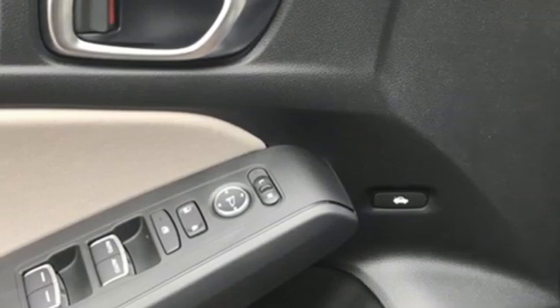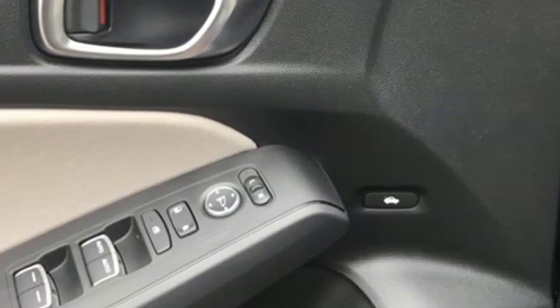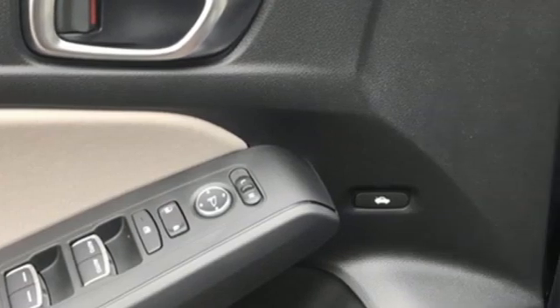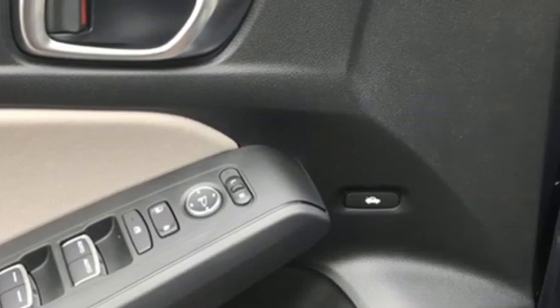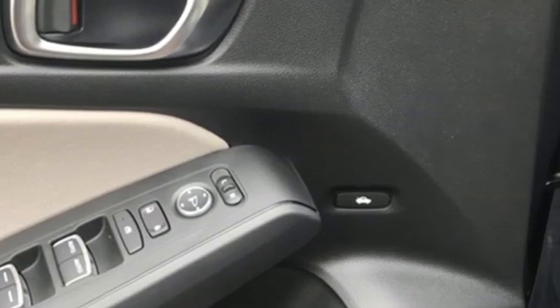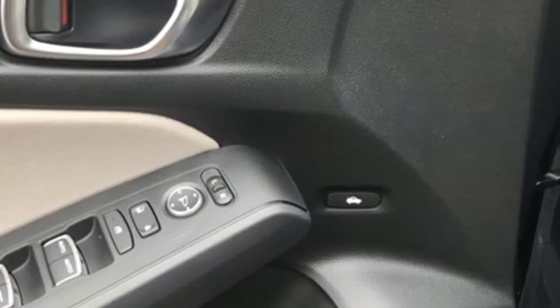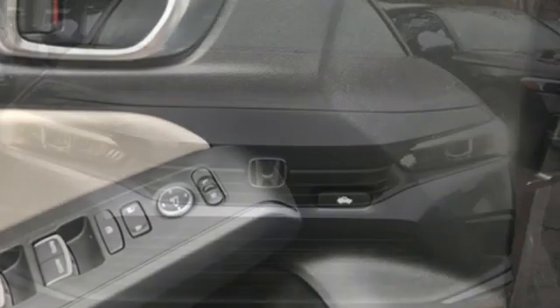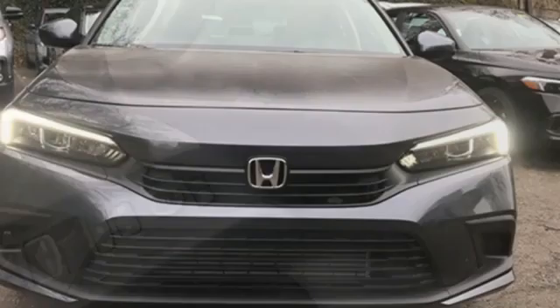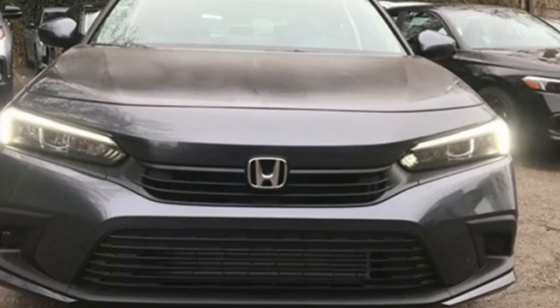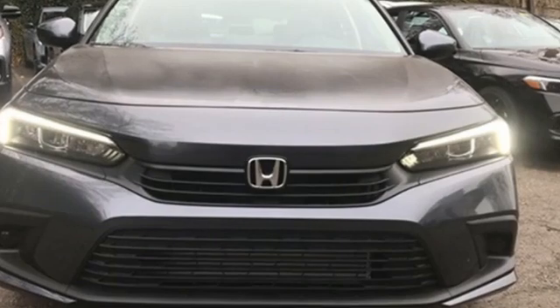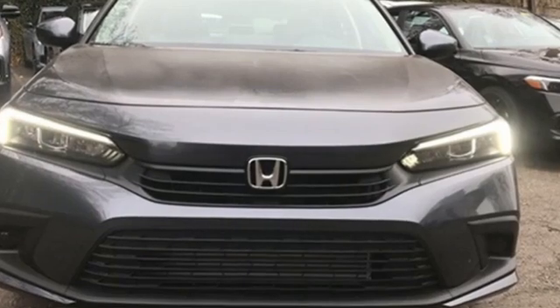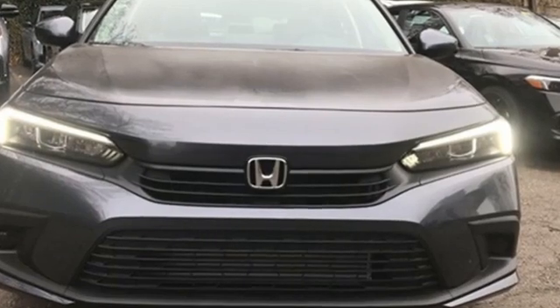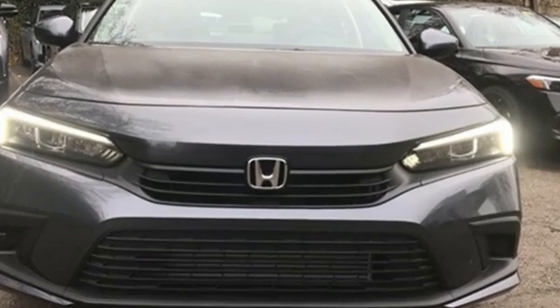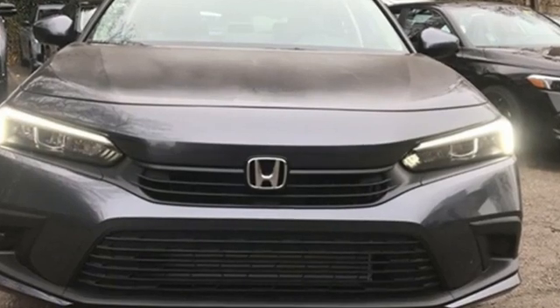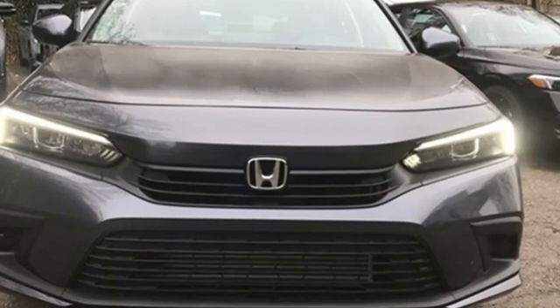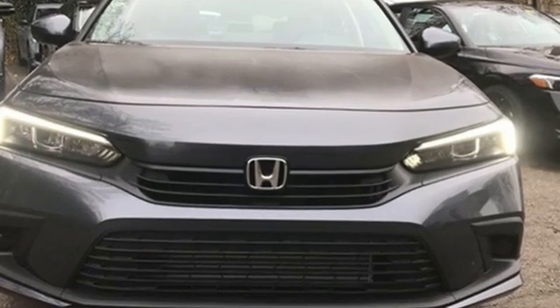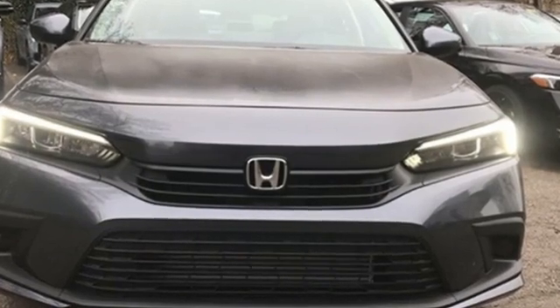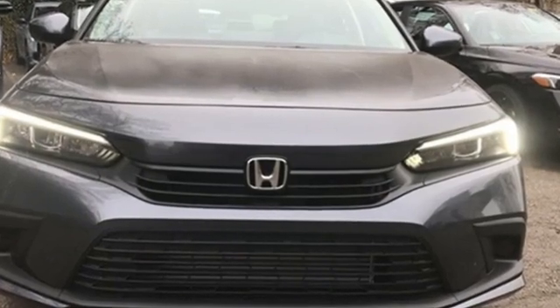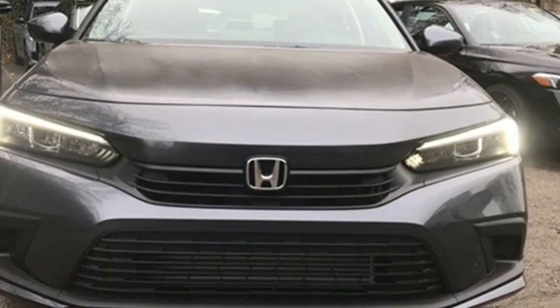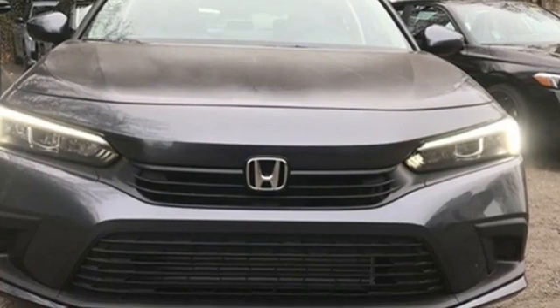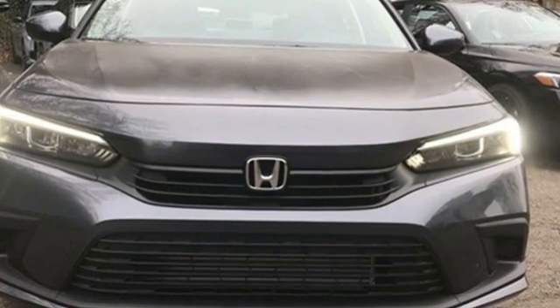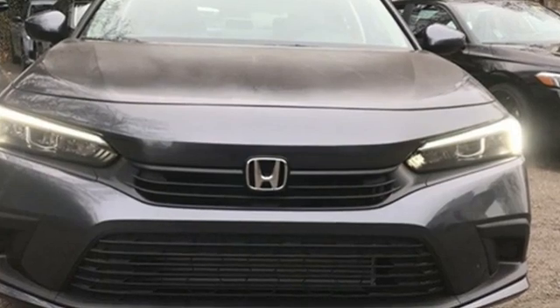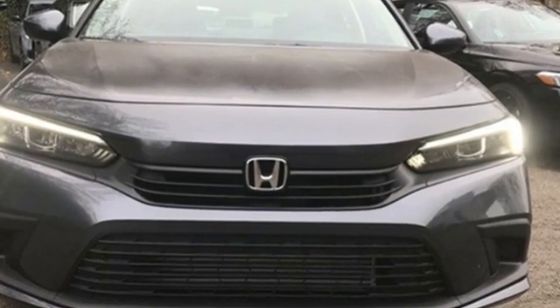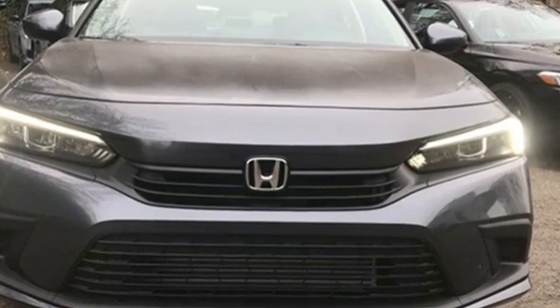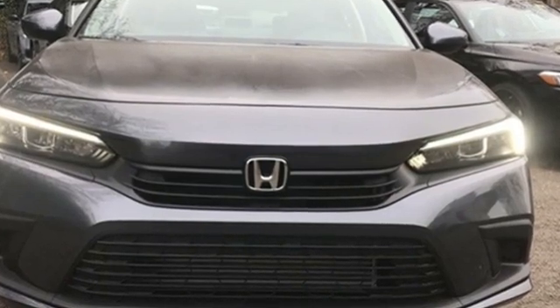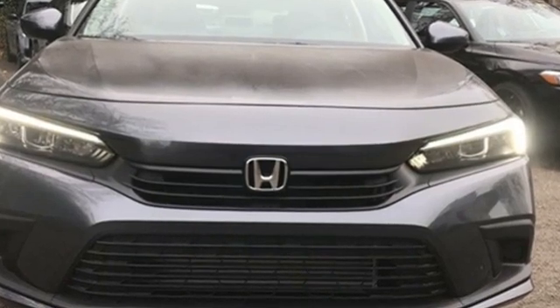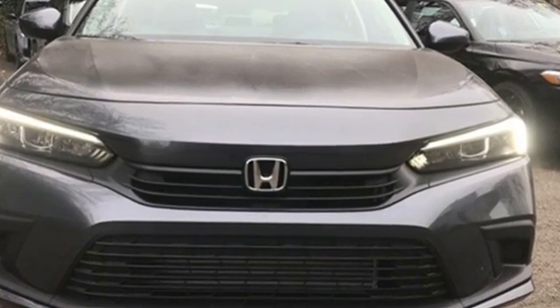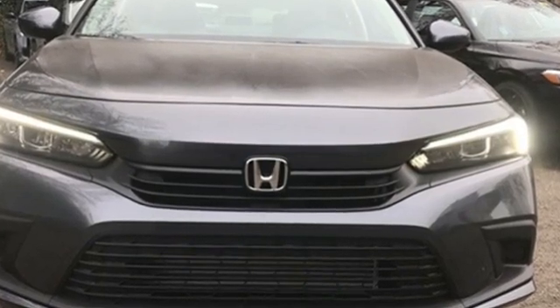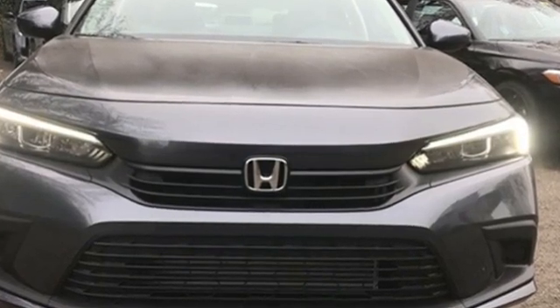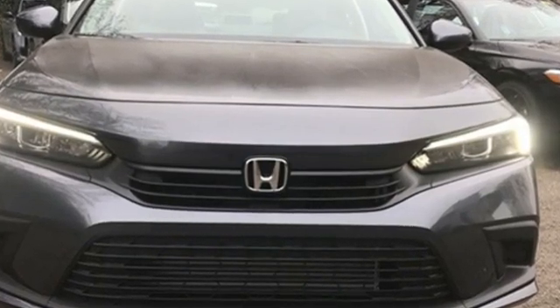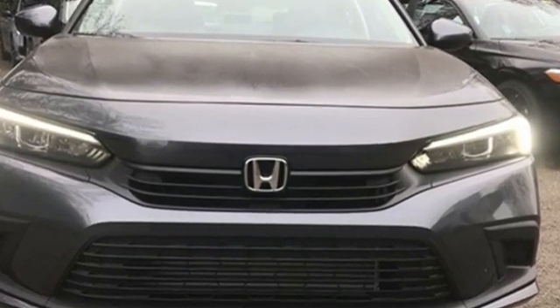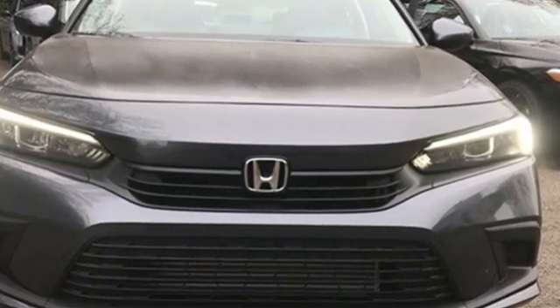It's a Honda so longevity comes standard. See it for yourself when you take it for a test drive.